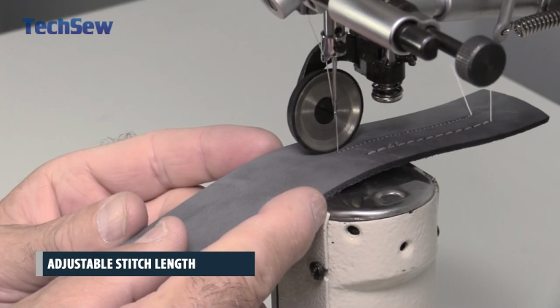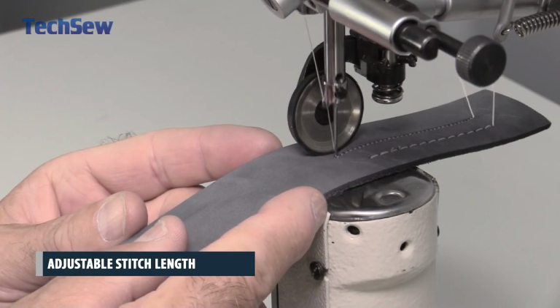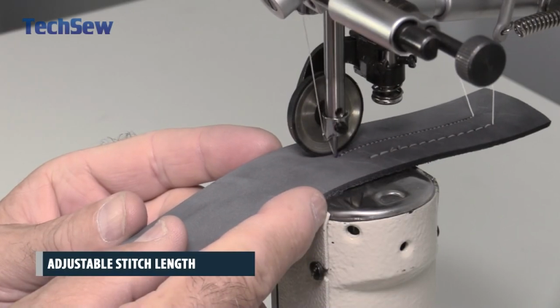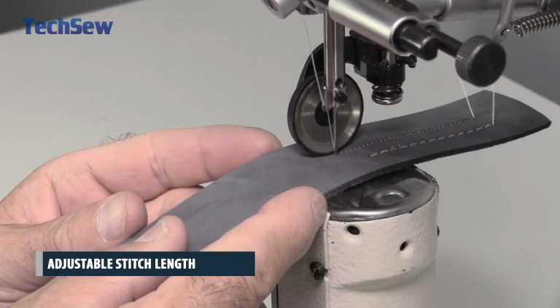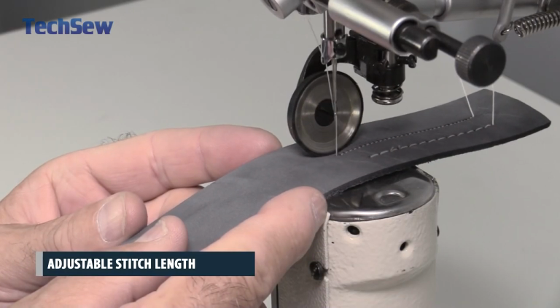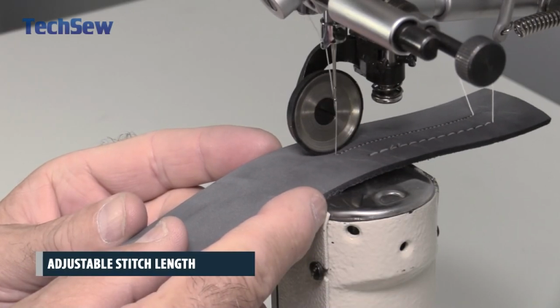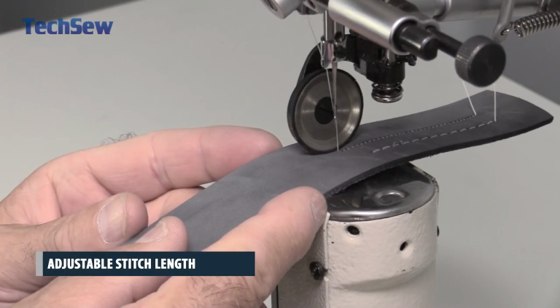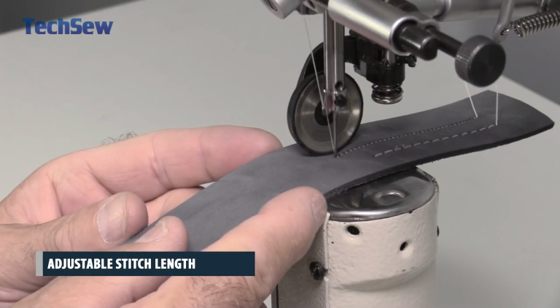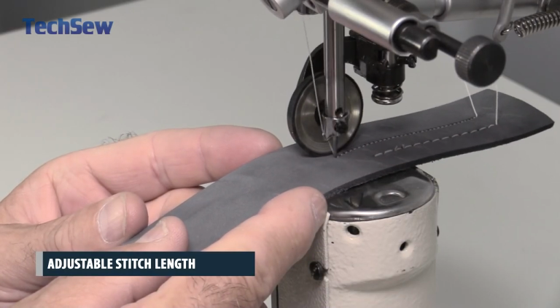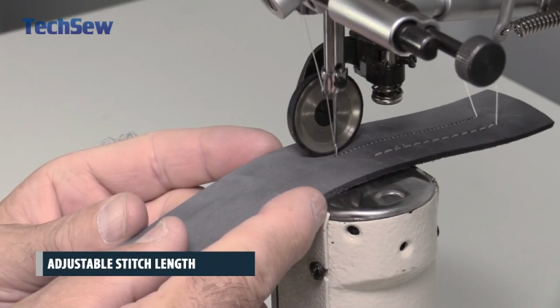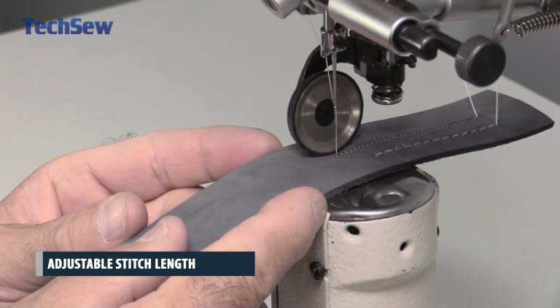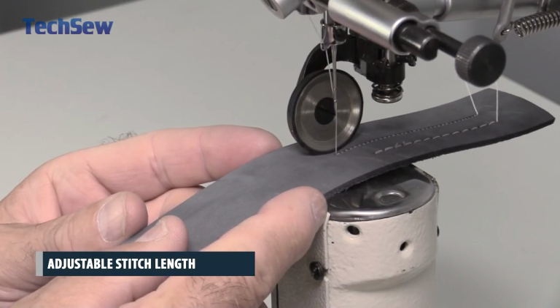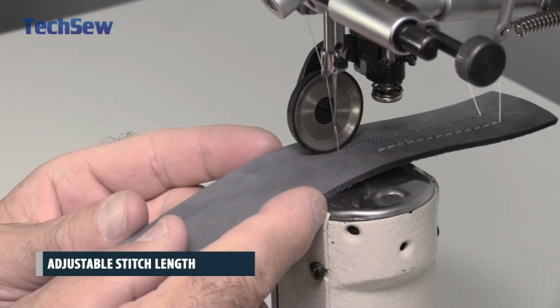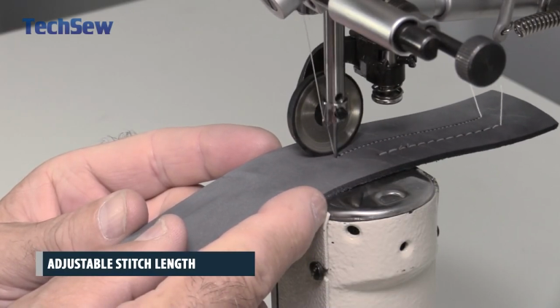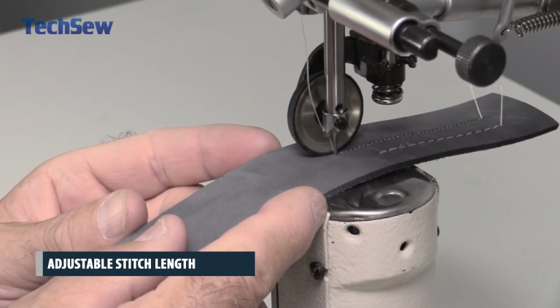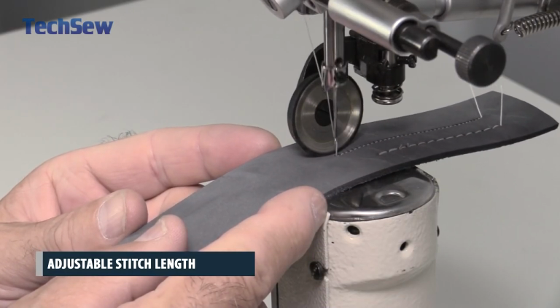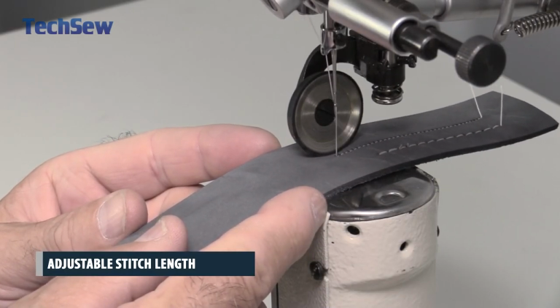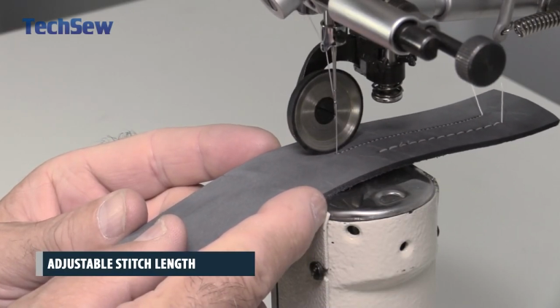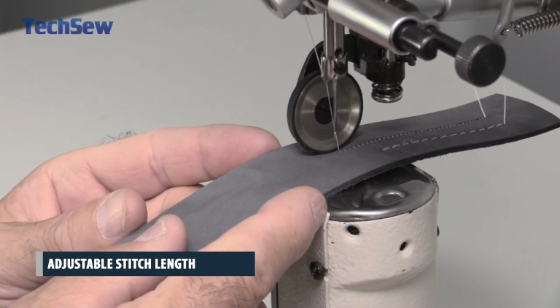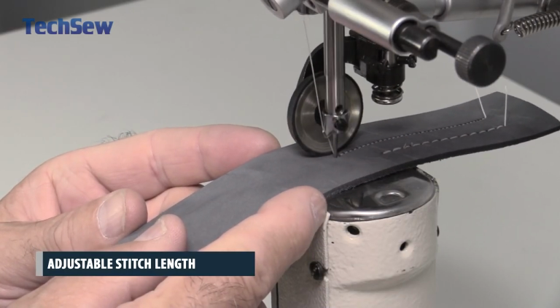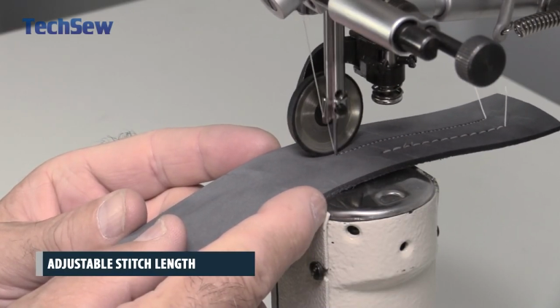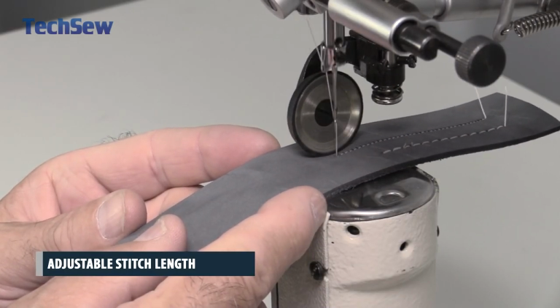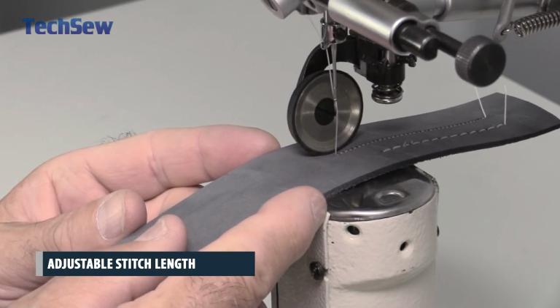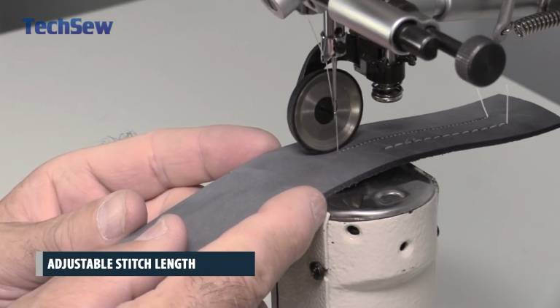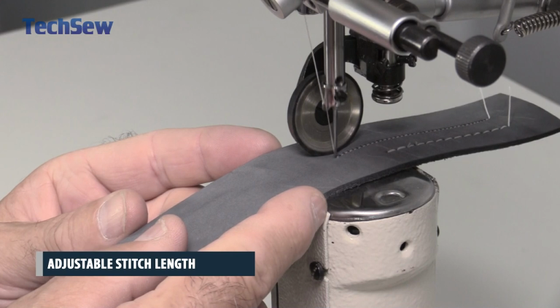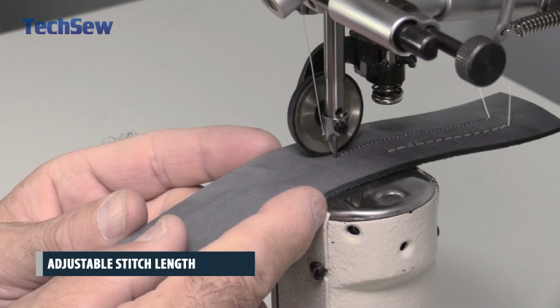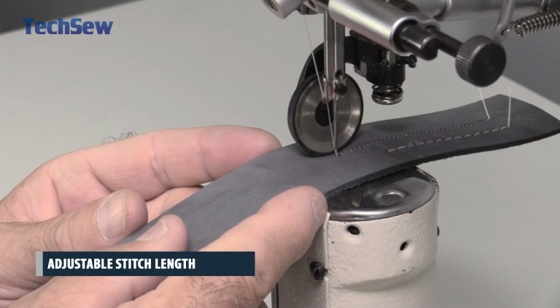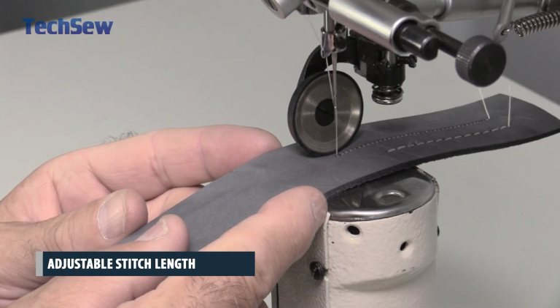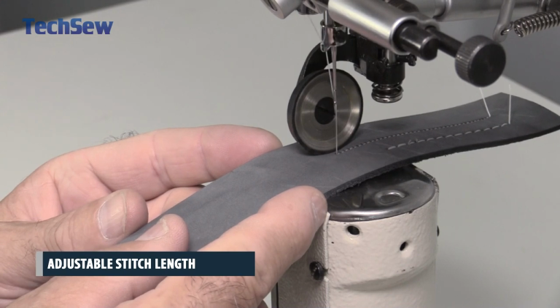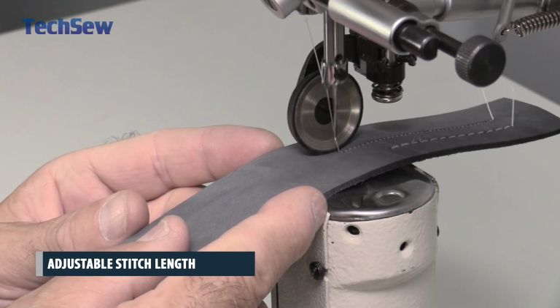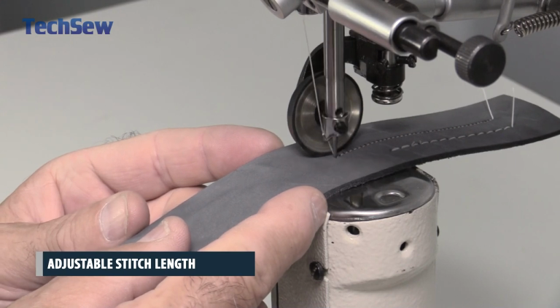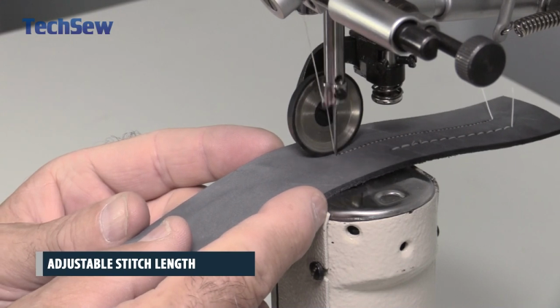Adjust your stitch length between 1 and 5 millimeters with the stitch length adjustment dial.